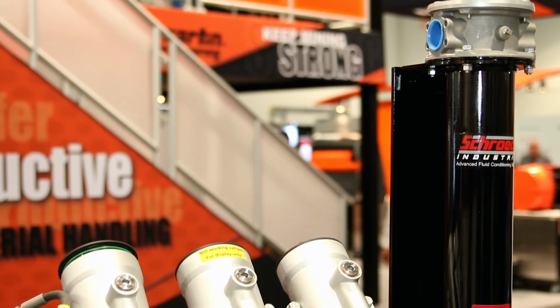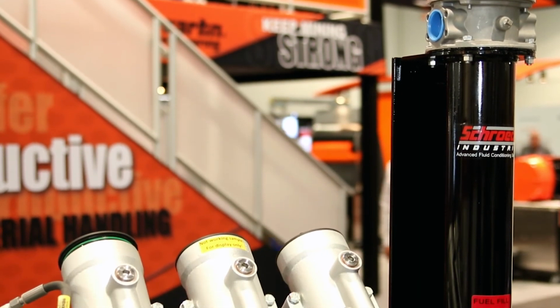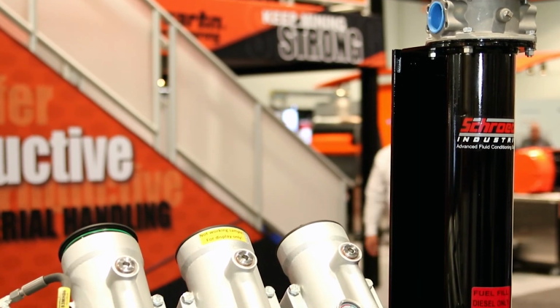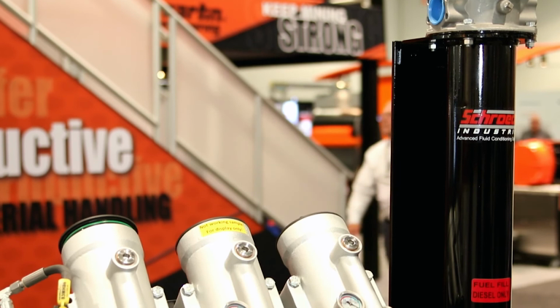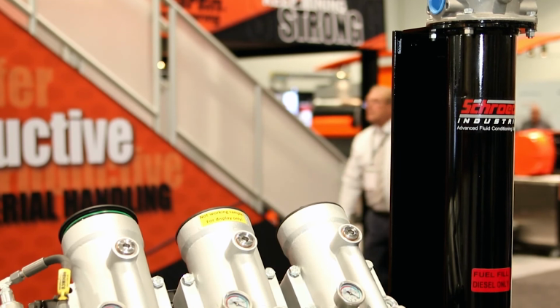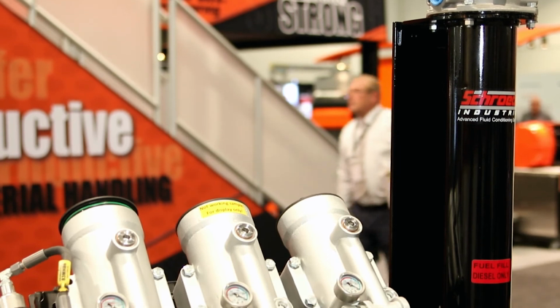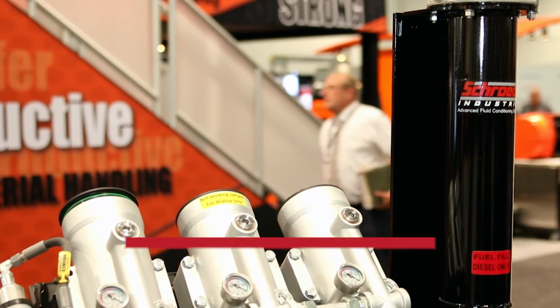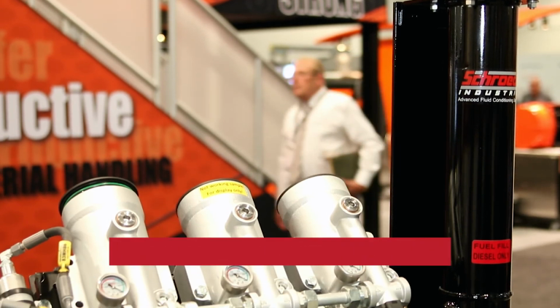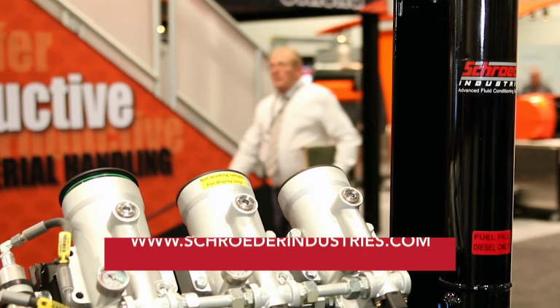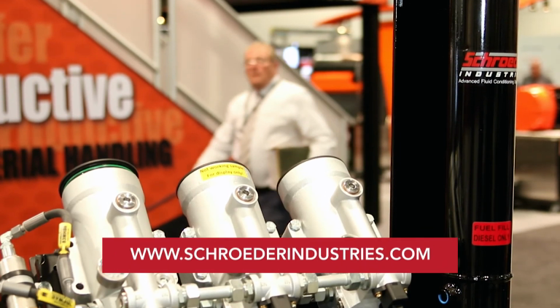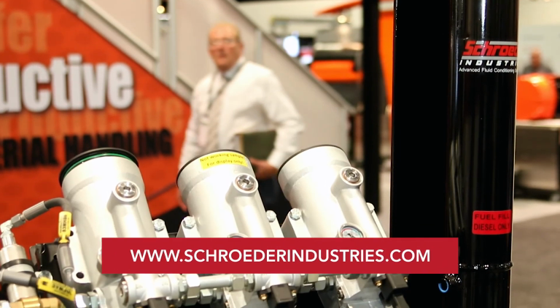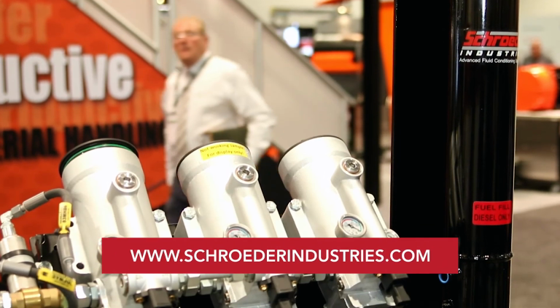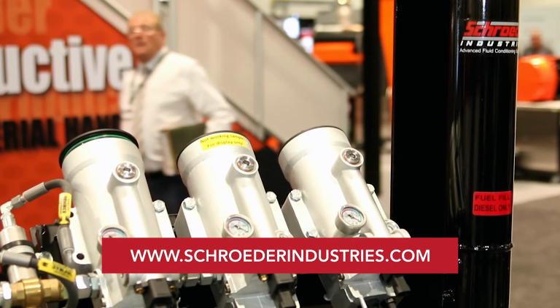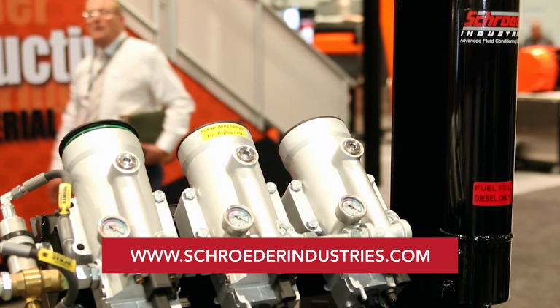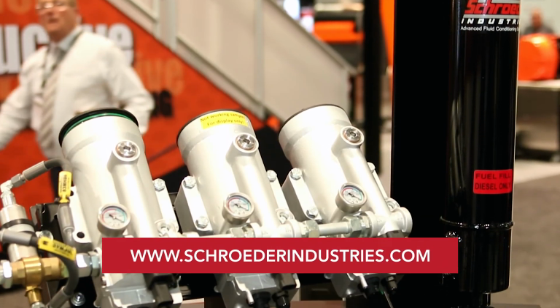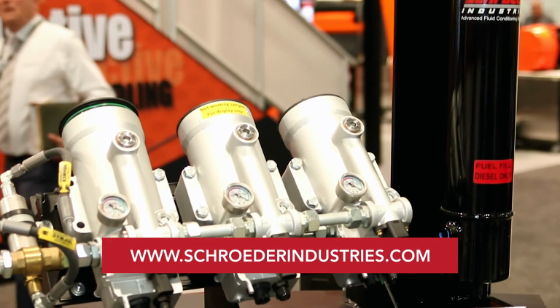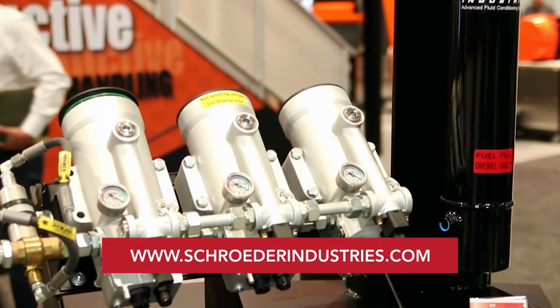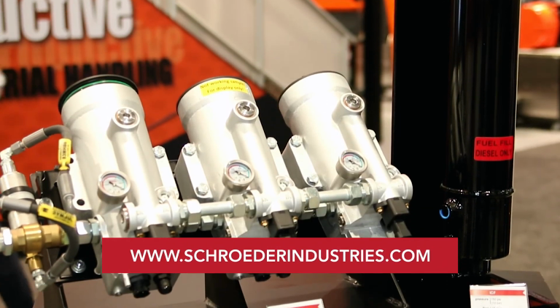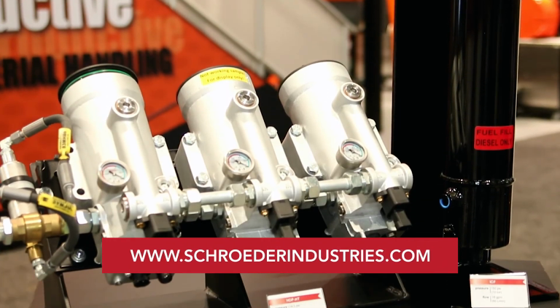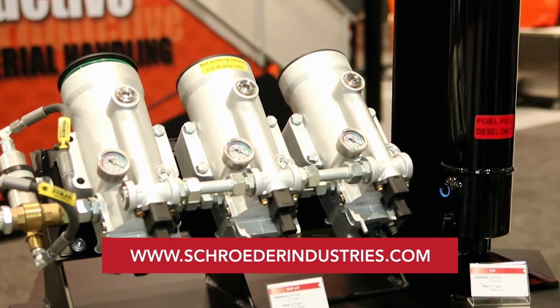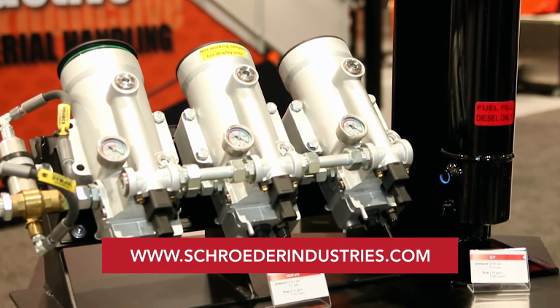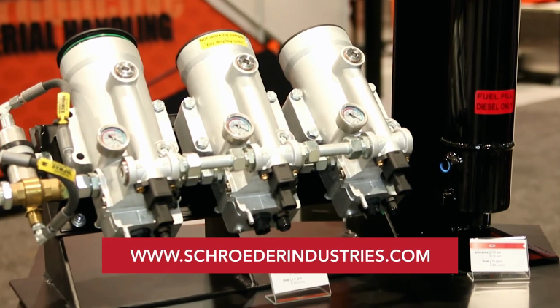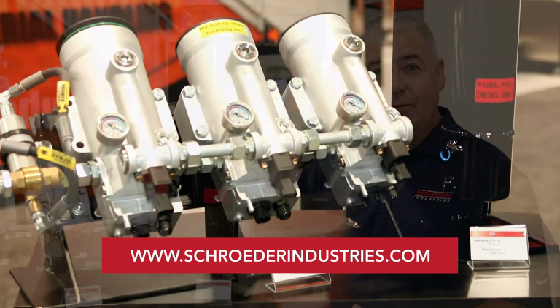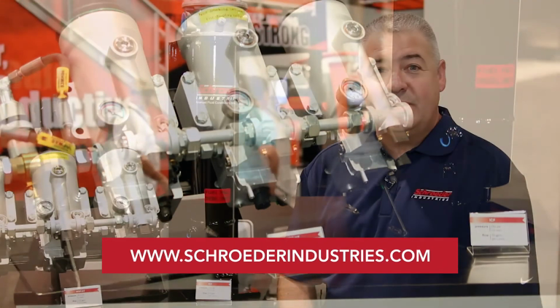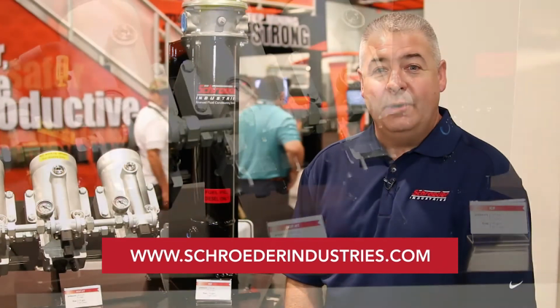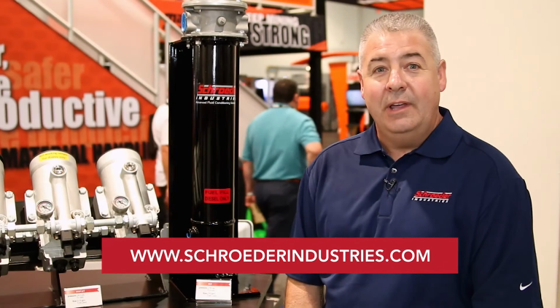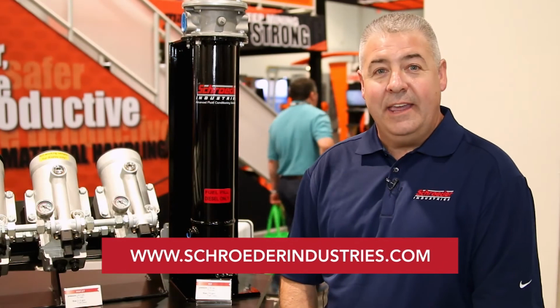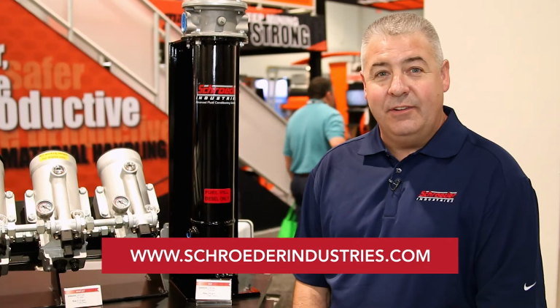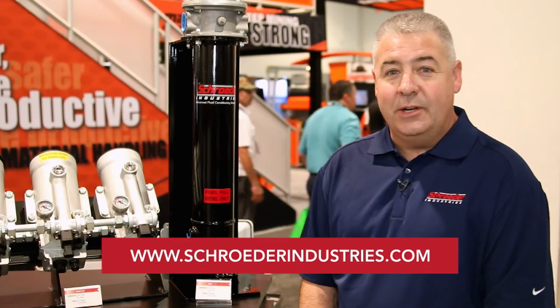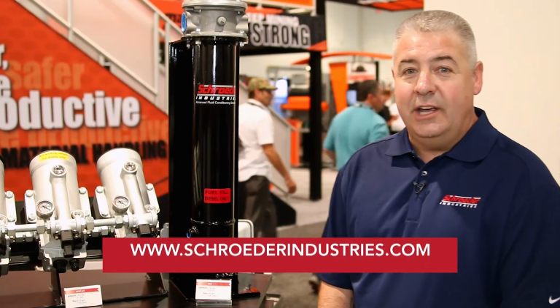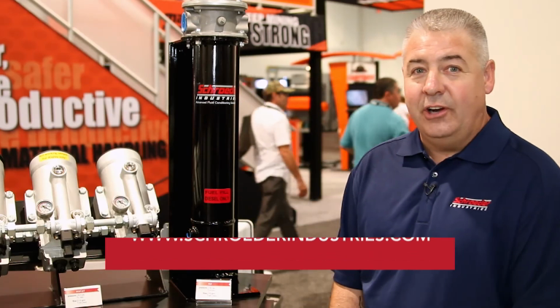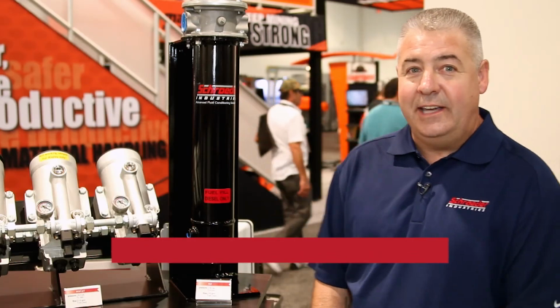If you would like more information, please feel free to contact us at SchroederIndustries.com. Again, Rob Sabo — thank you very much and have a great day.